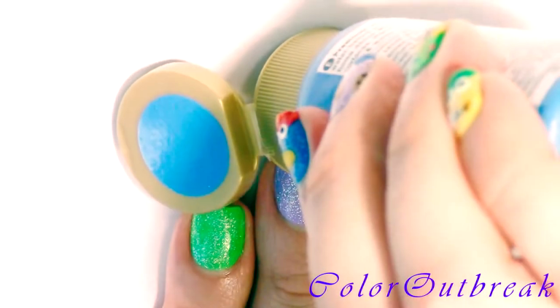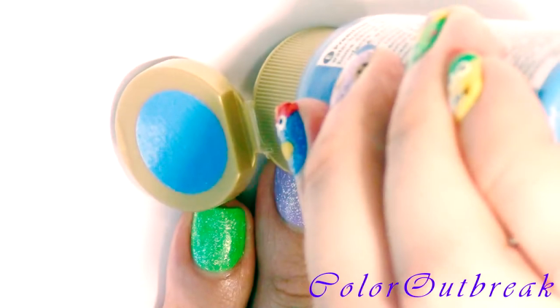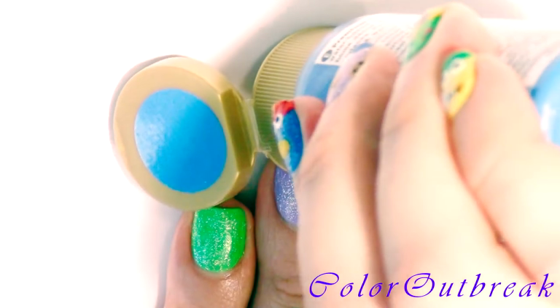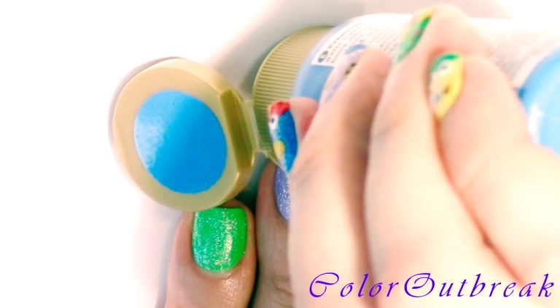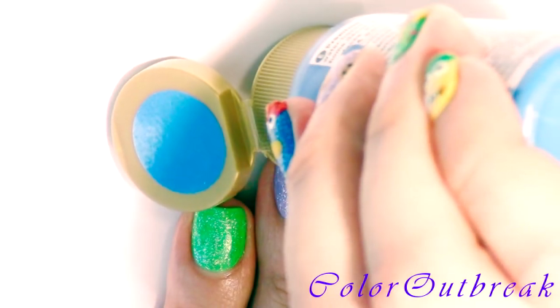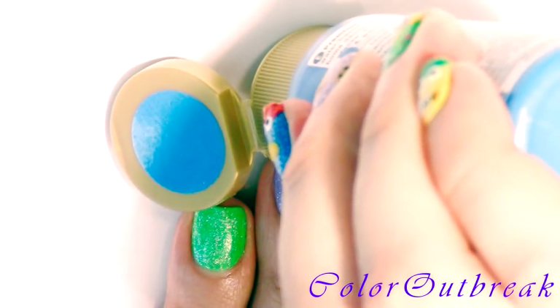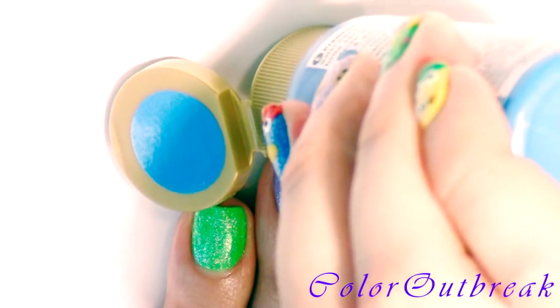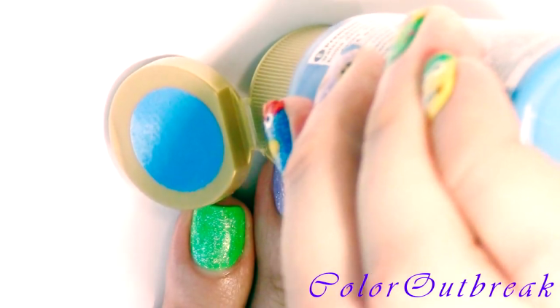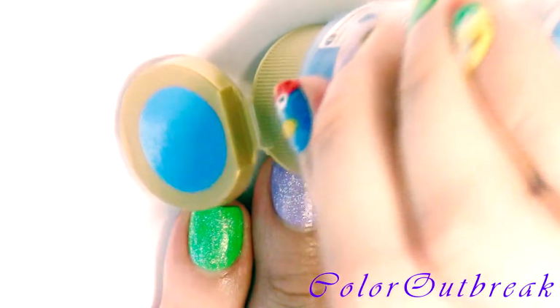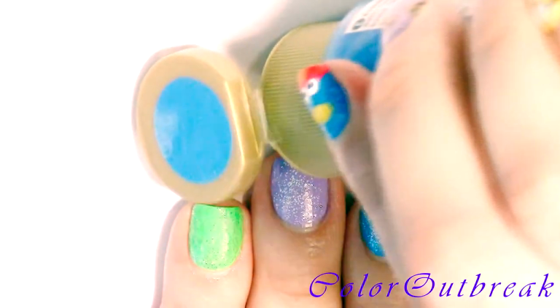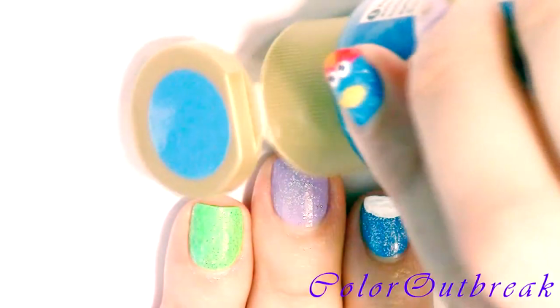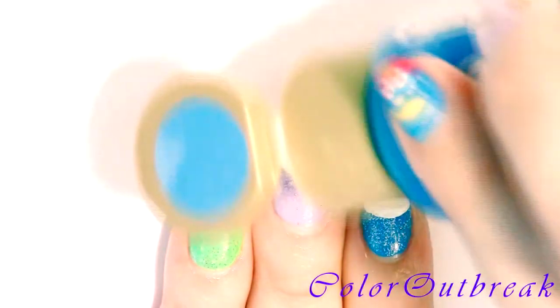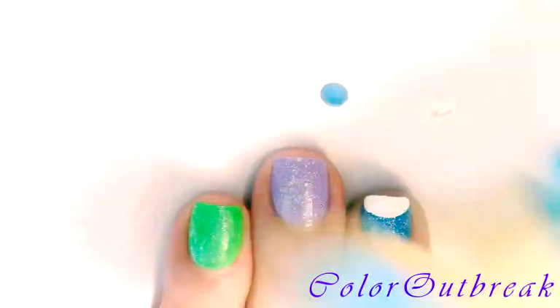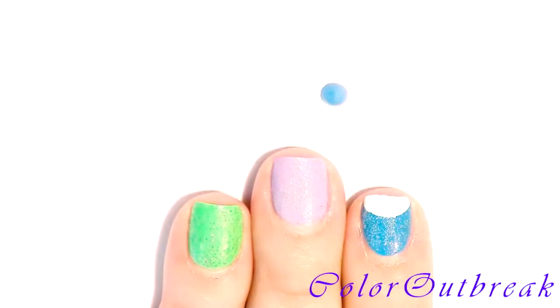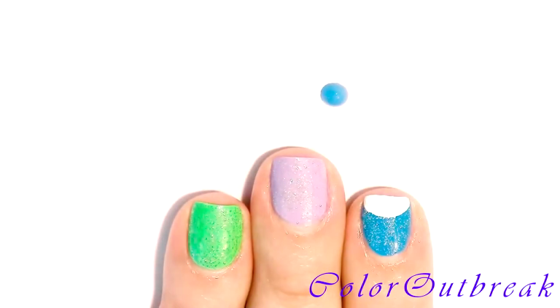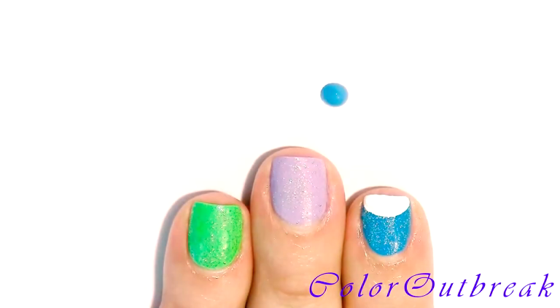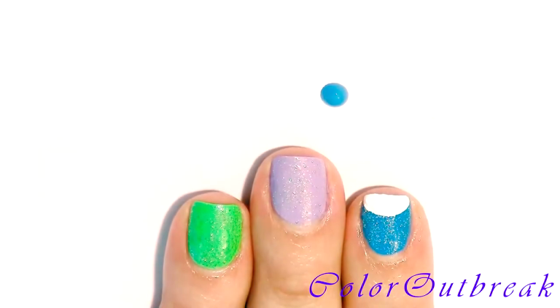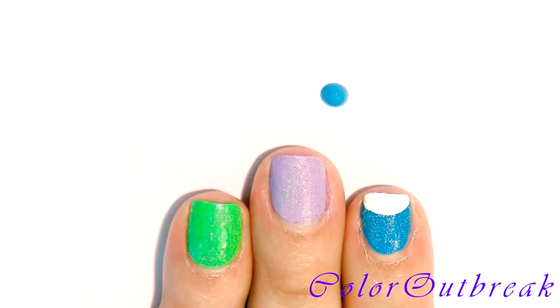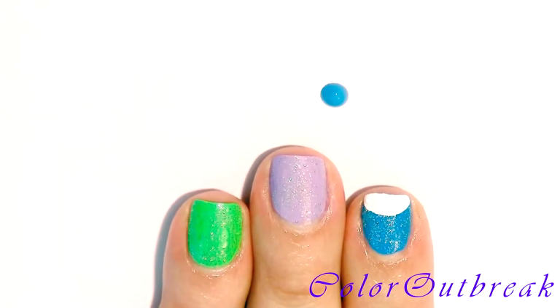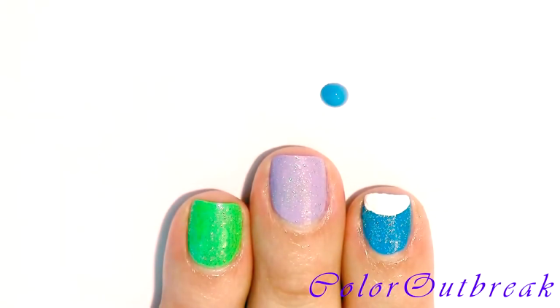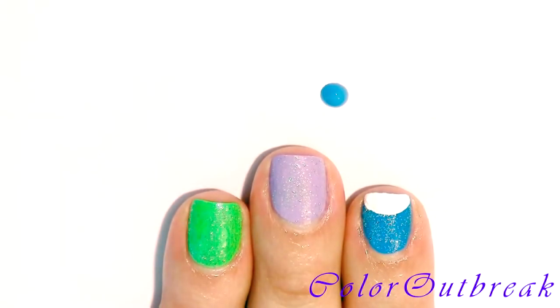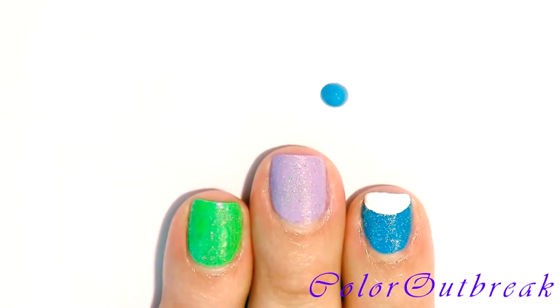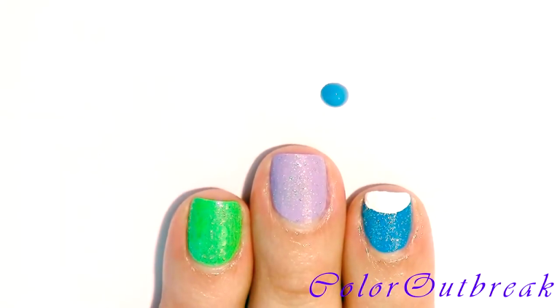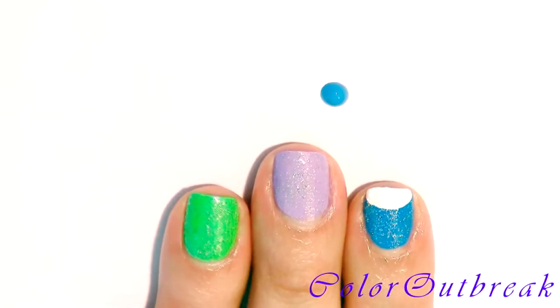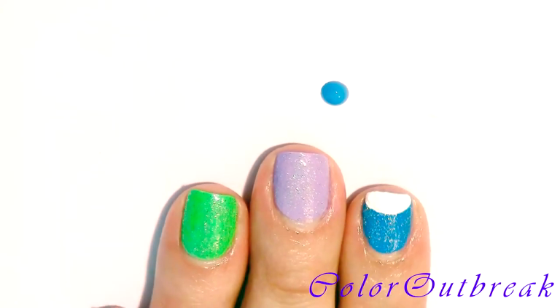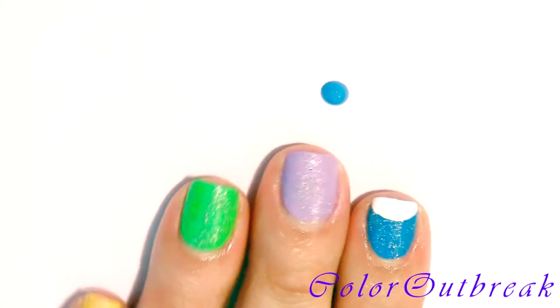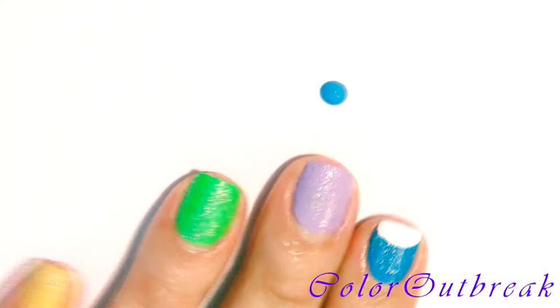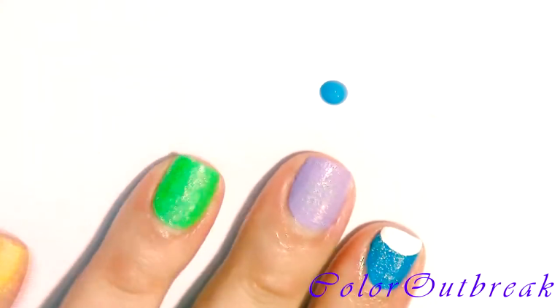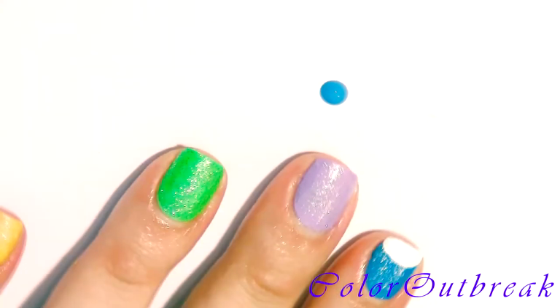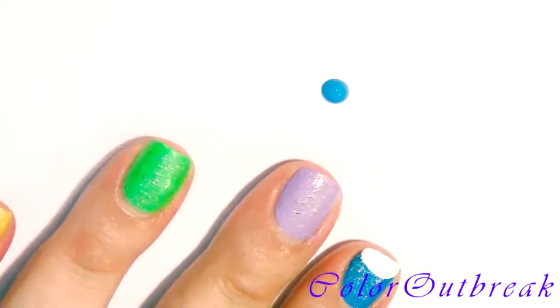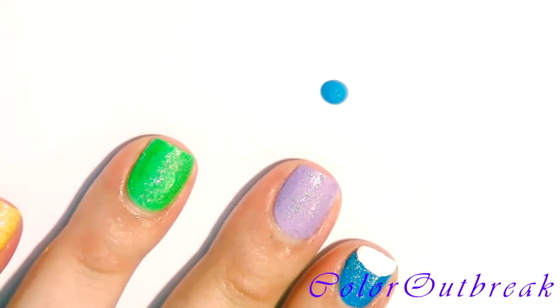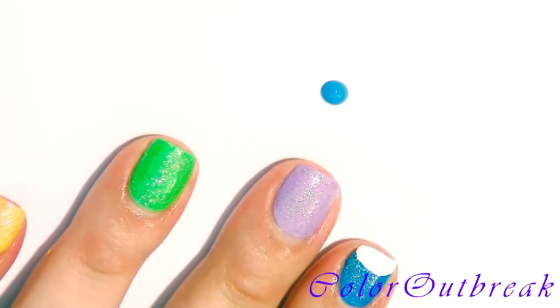I am using a blue for Cookie Monster, yellow for Big Bird, green for Kermit the Frog, and red for Elmo.